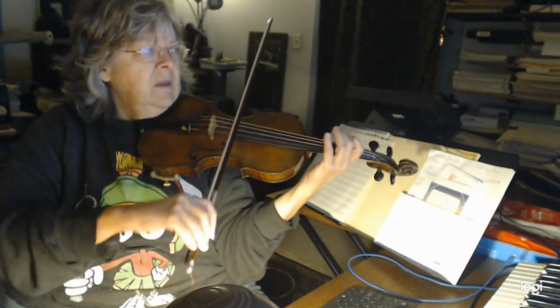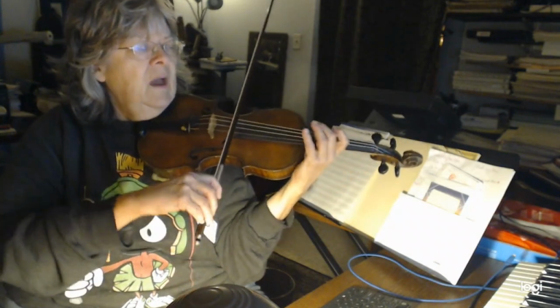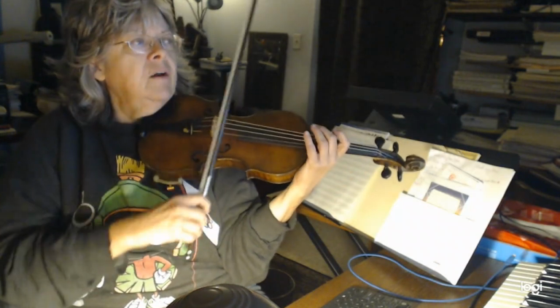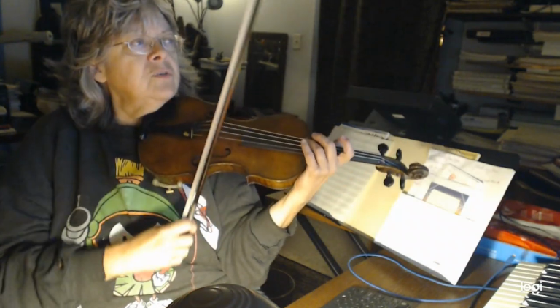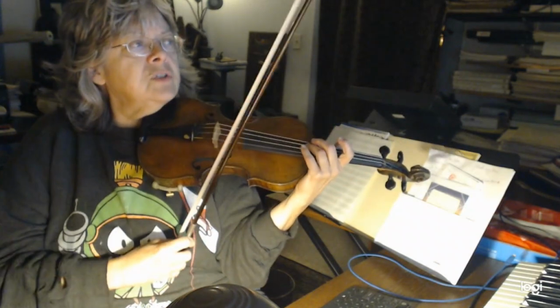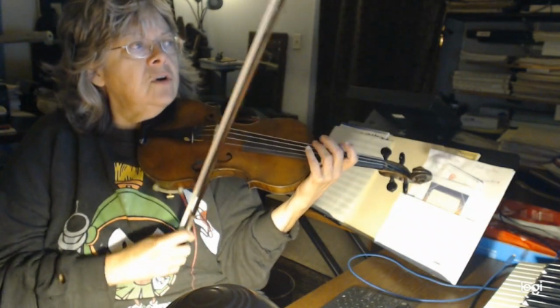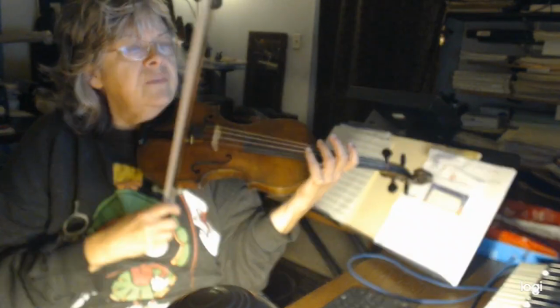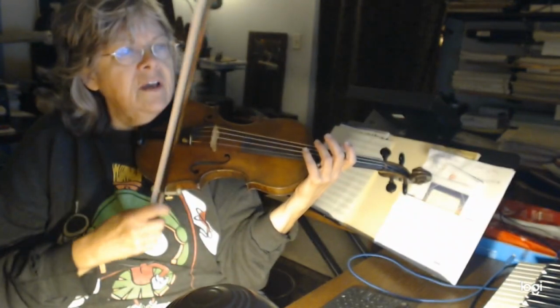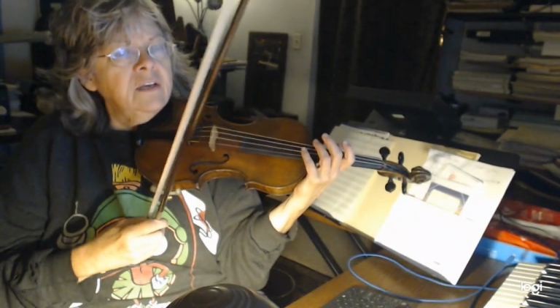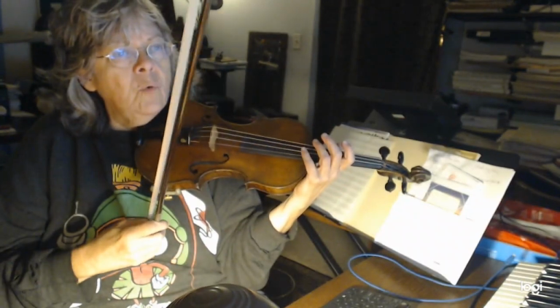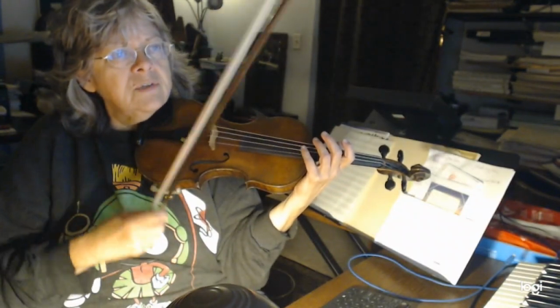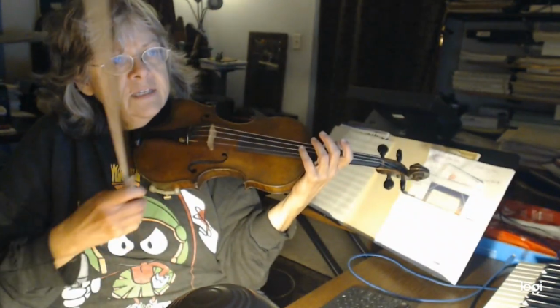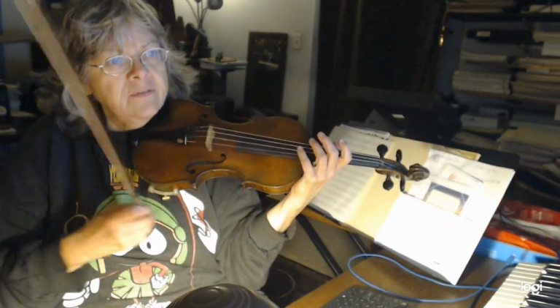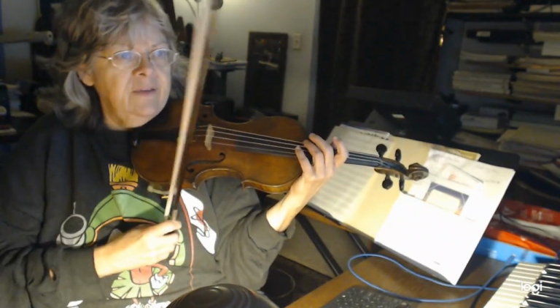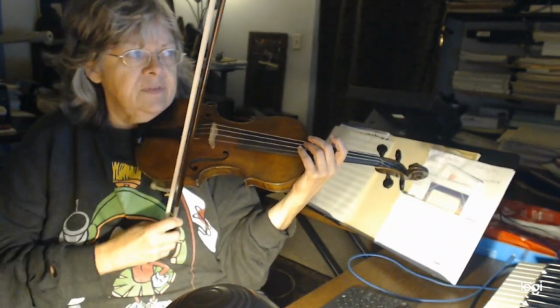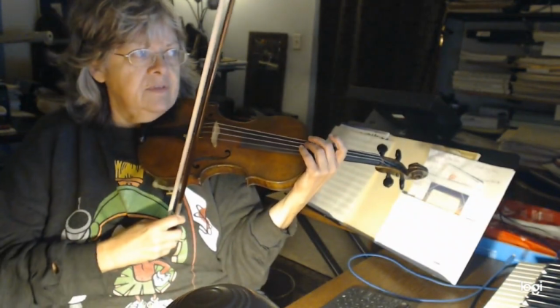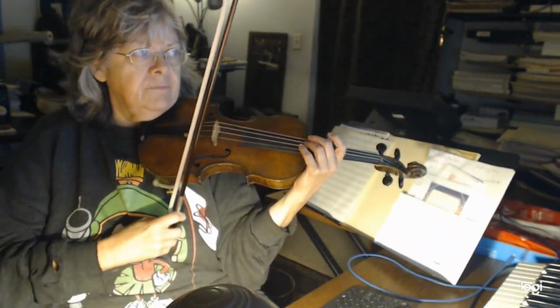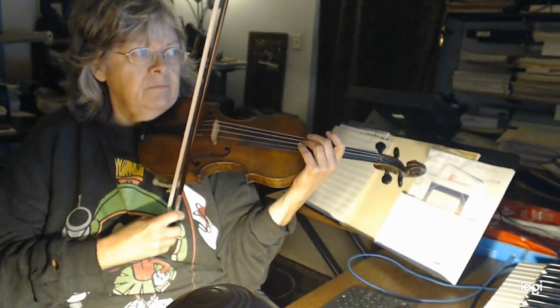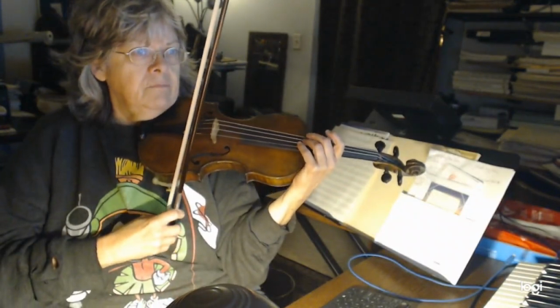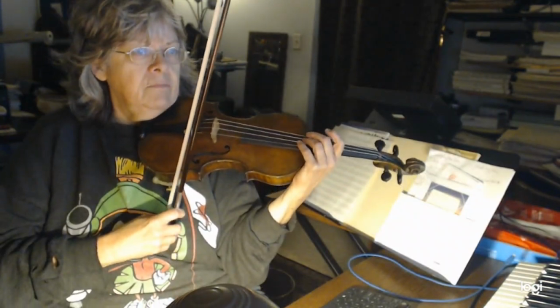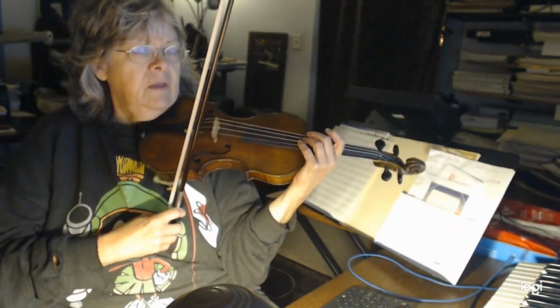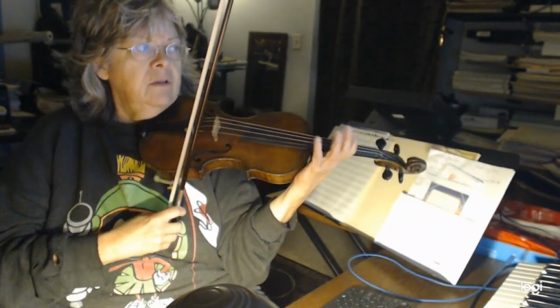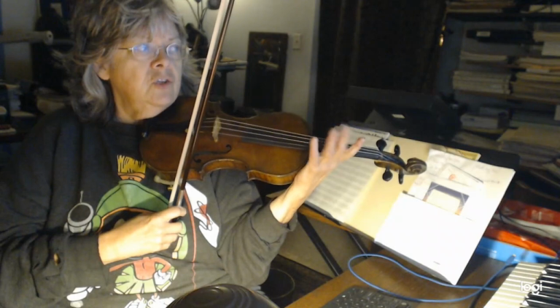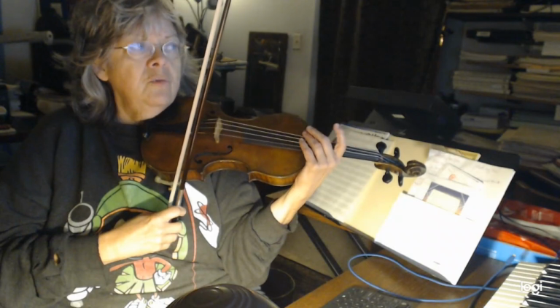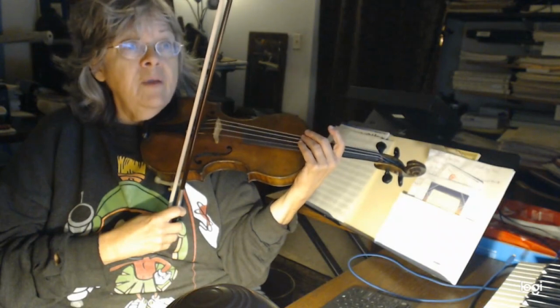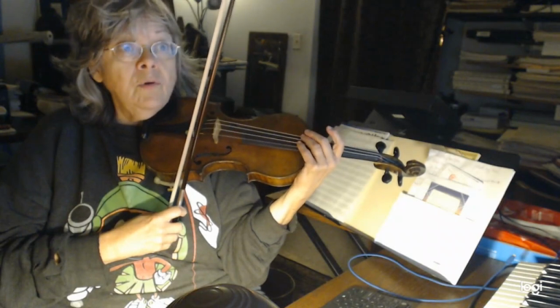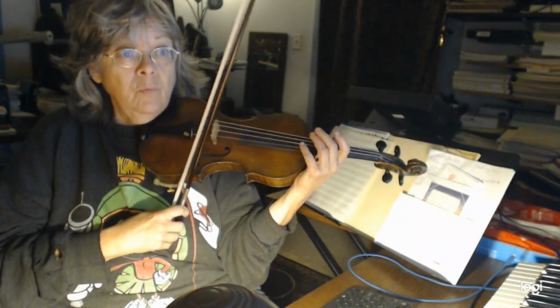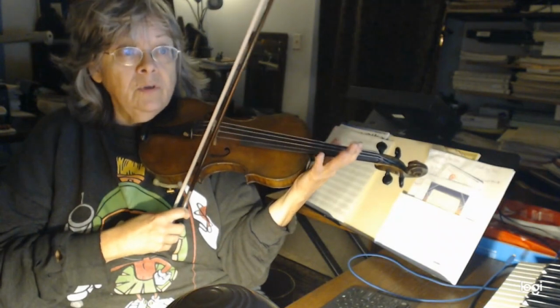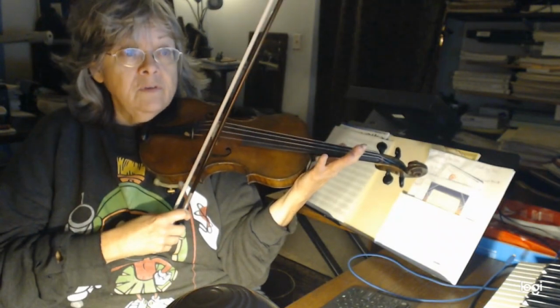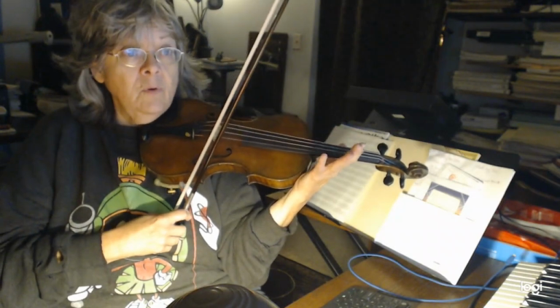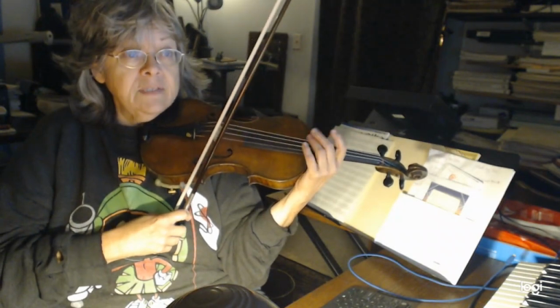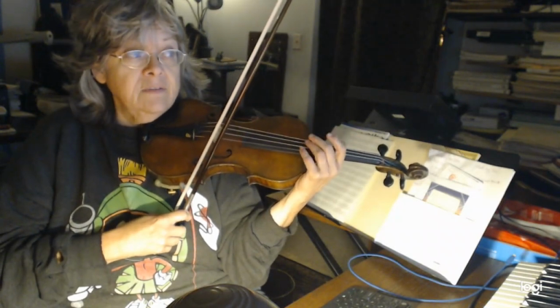I always slur the pick-up — the little pick-up eighth note into the other eighths — because it sounds like I'm walking in the air. I also slur the dotted quarters into the eighths, so you may want to look at those bowings and get that.